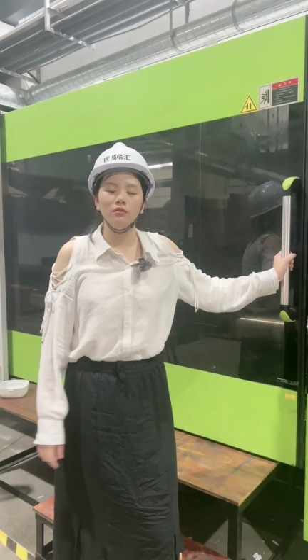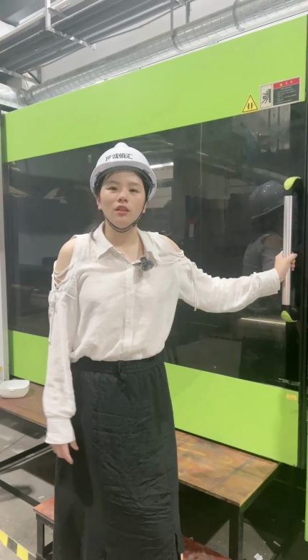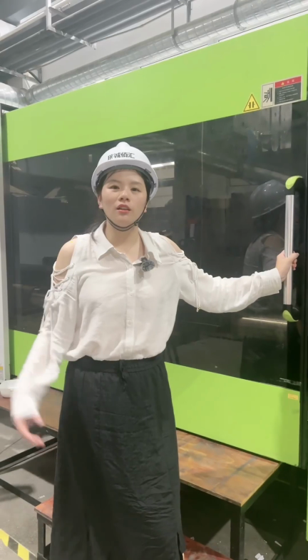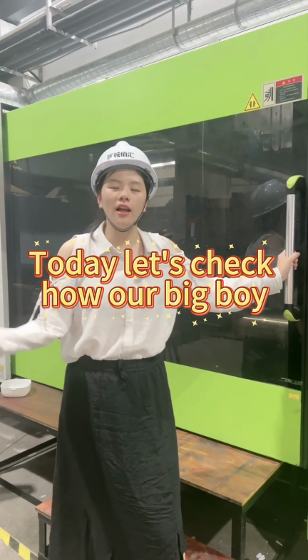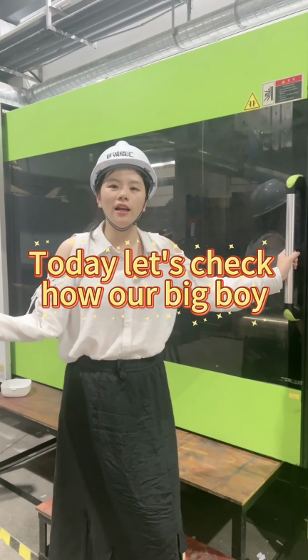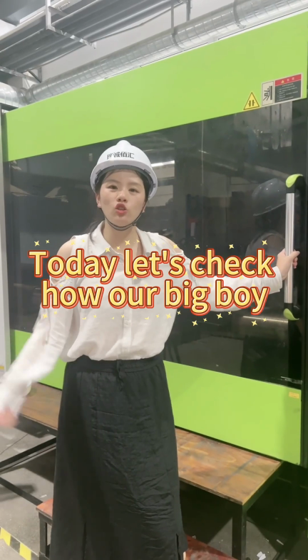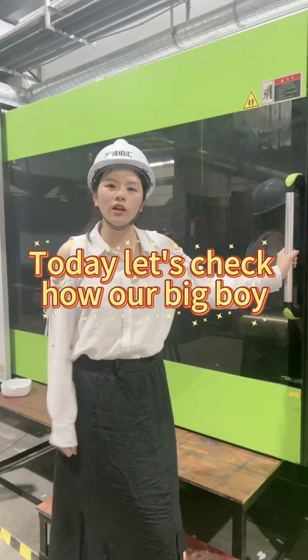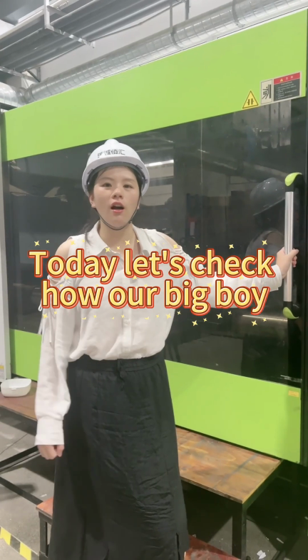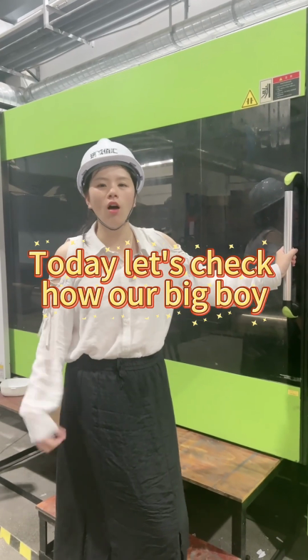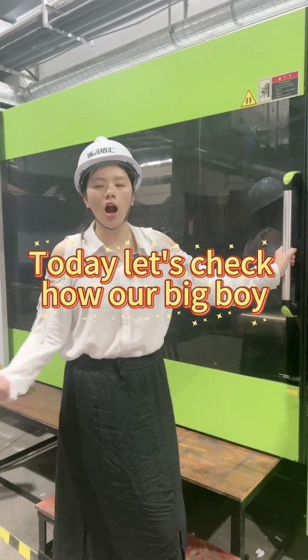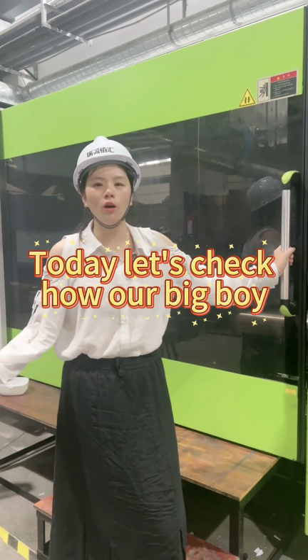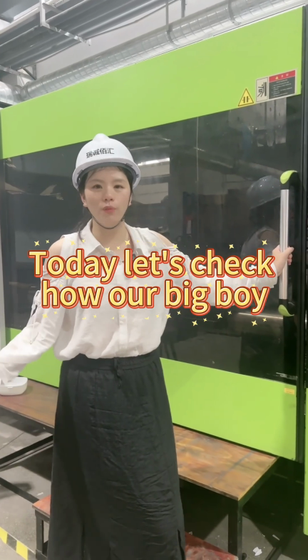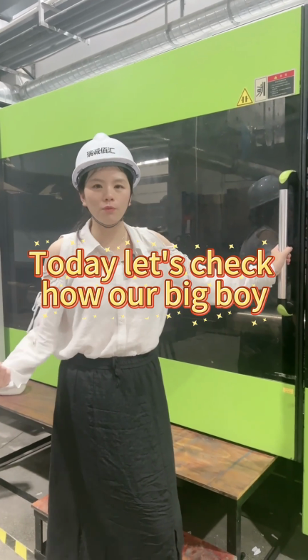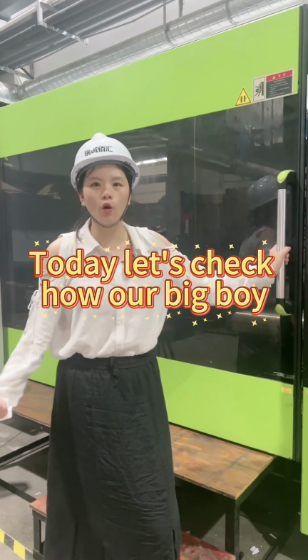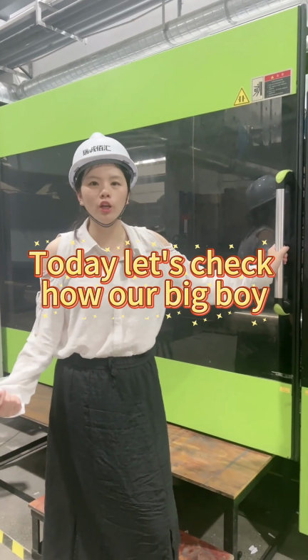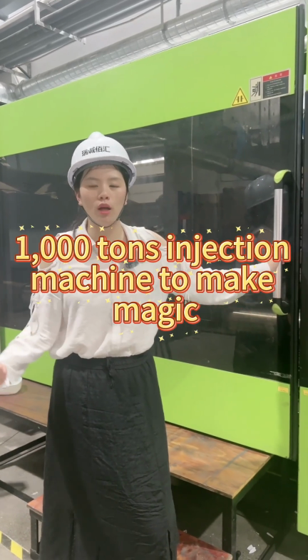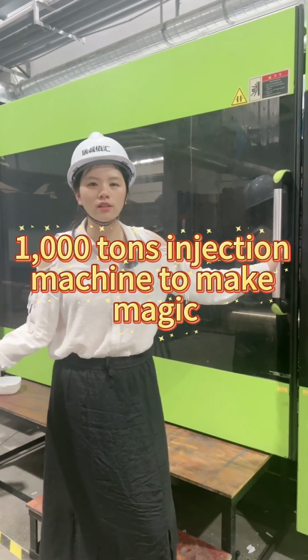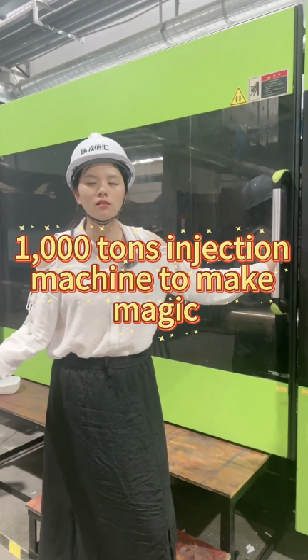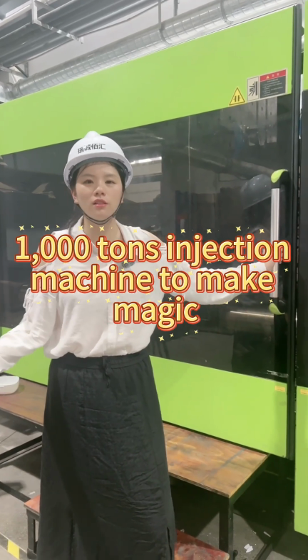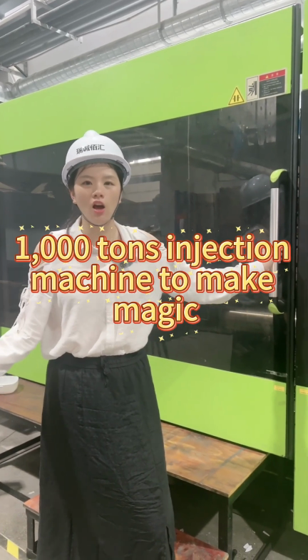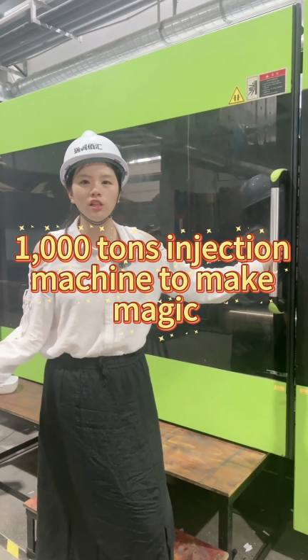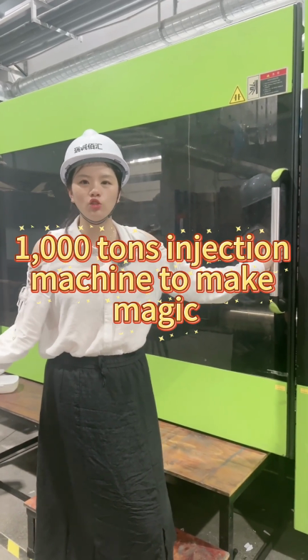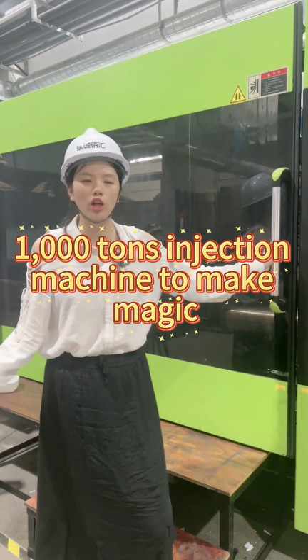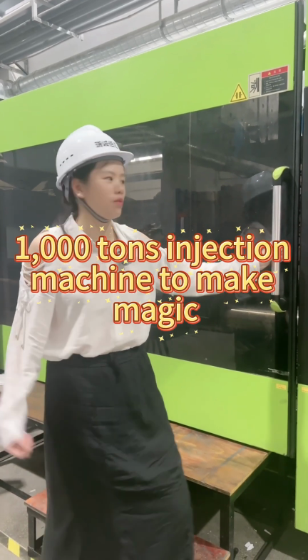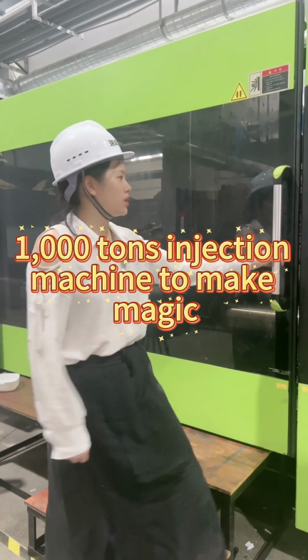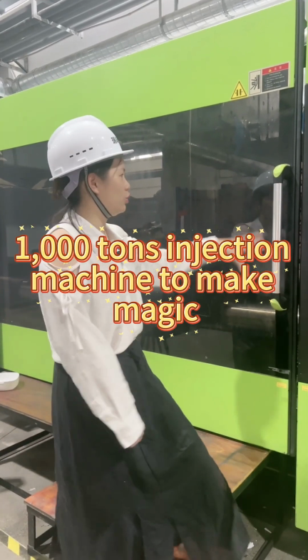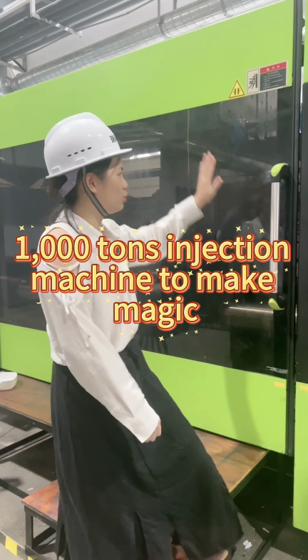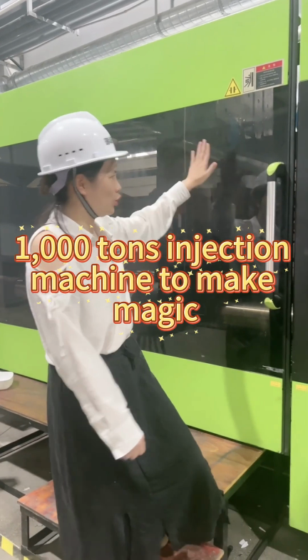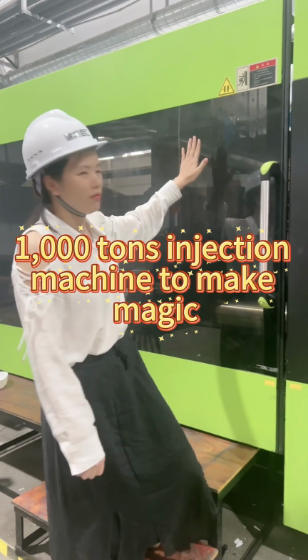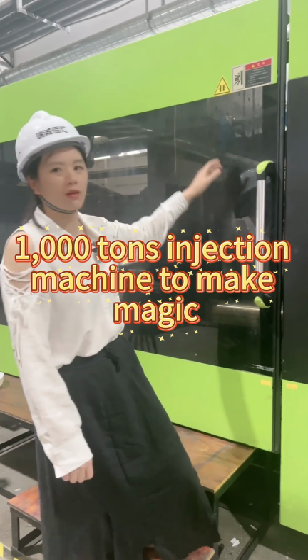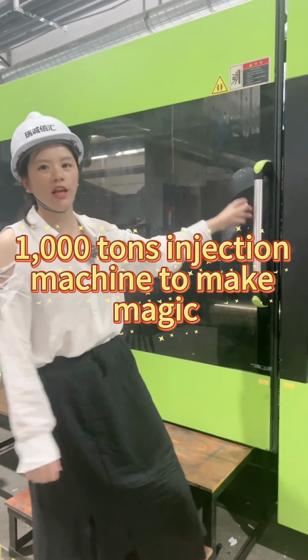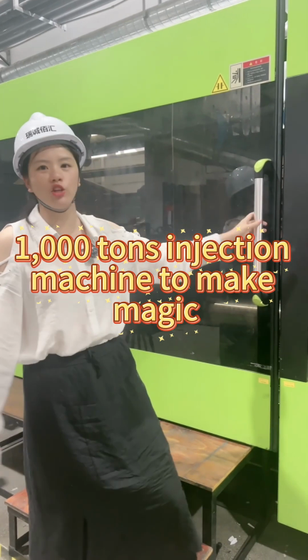Today, let's check how our big boy 1,000-ton injection machines make magic.